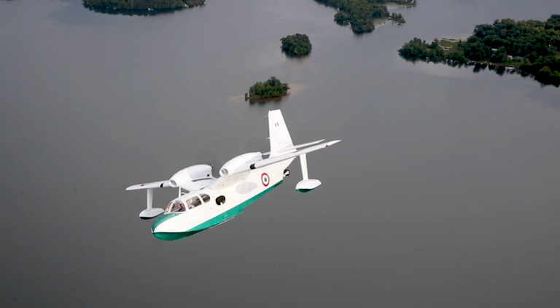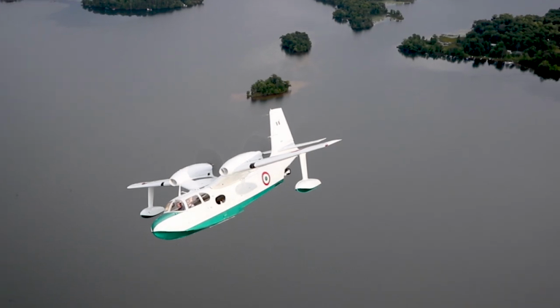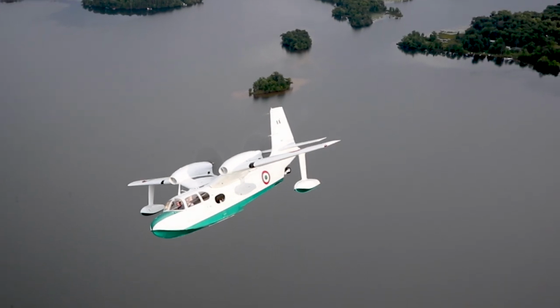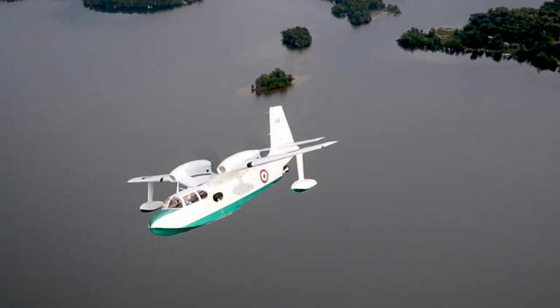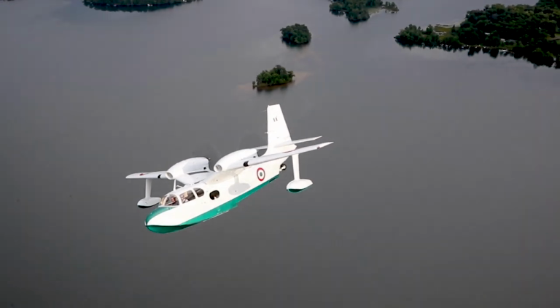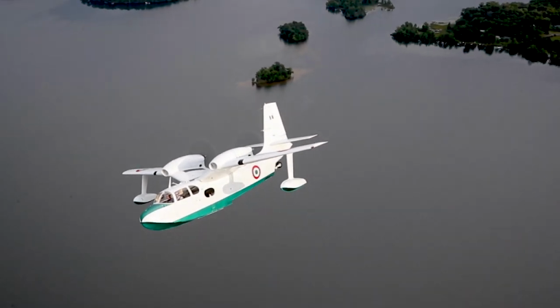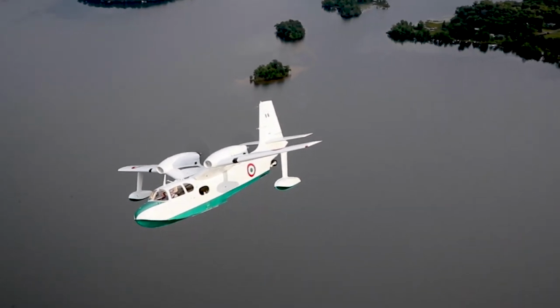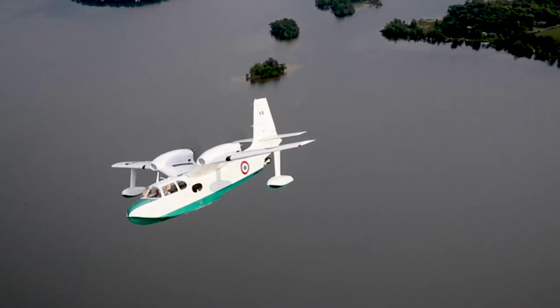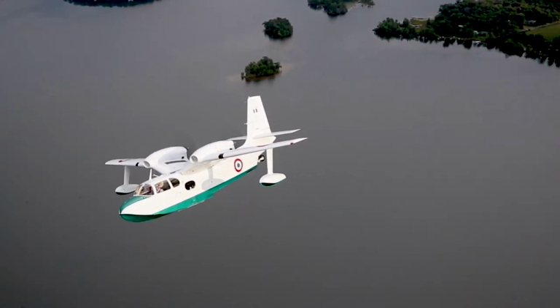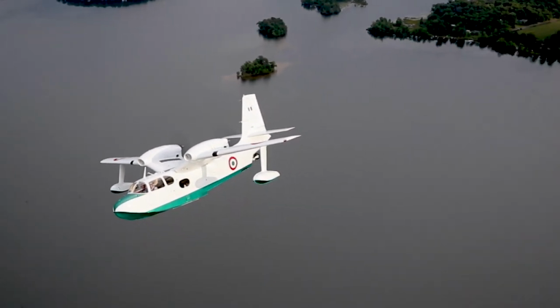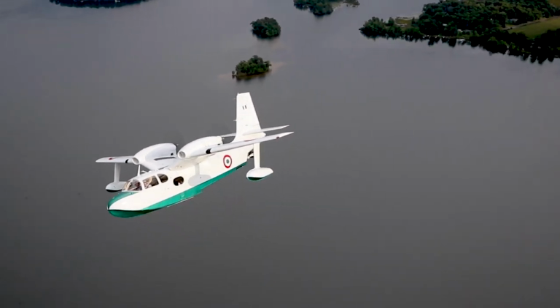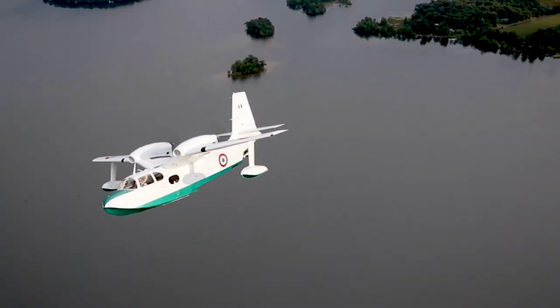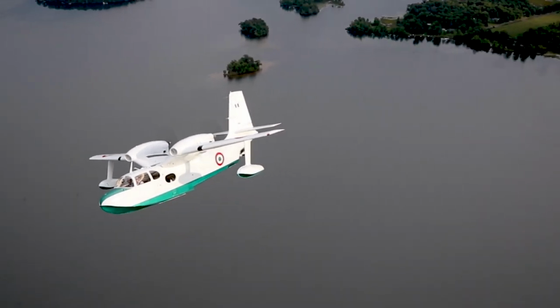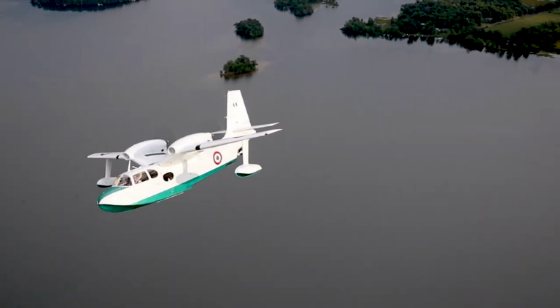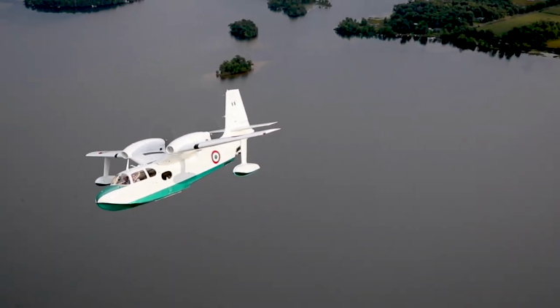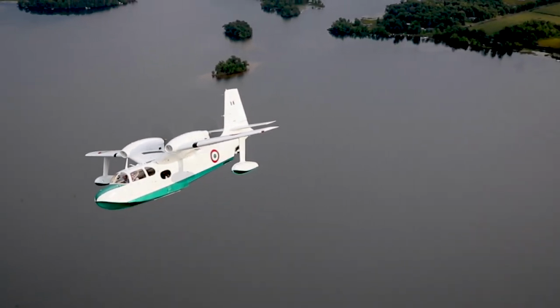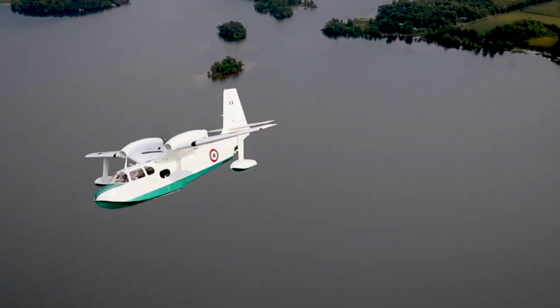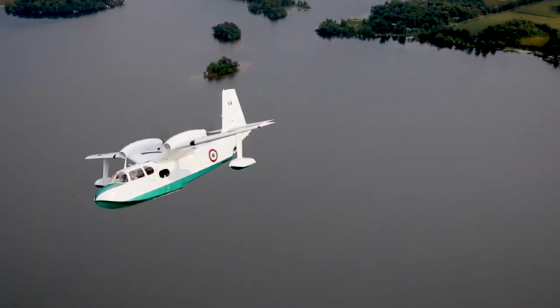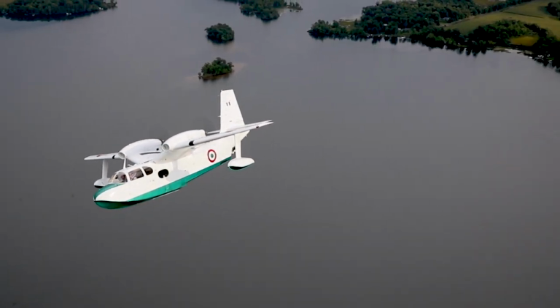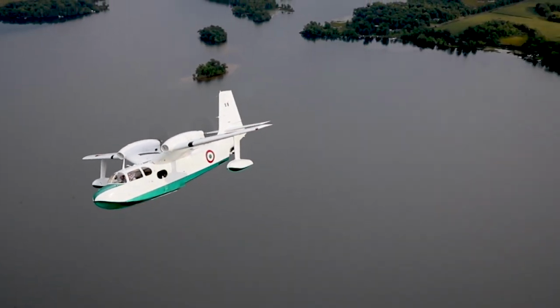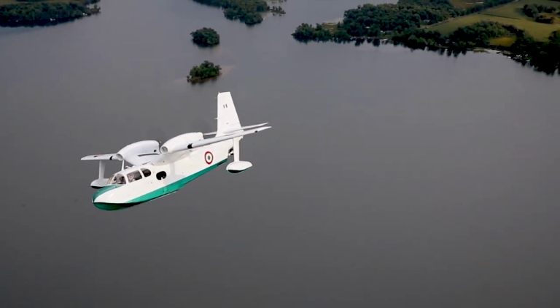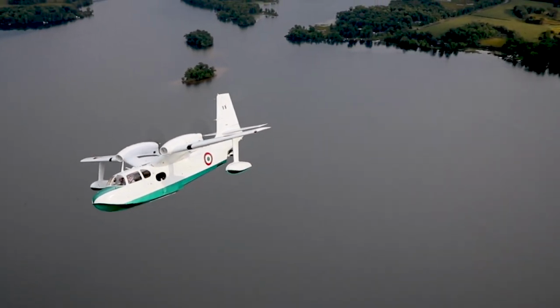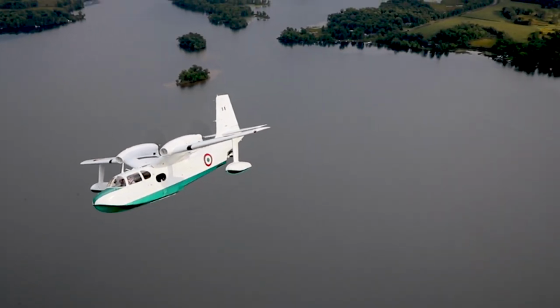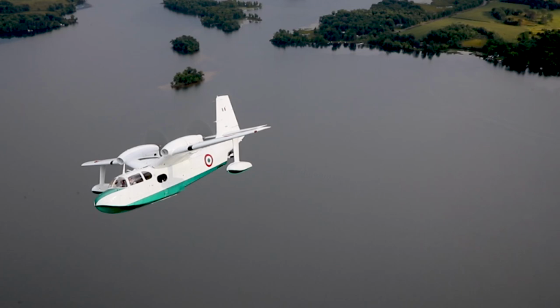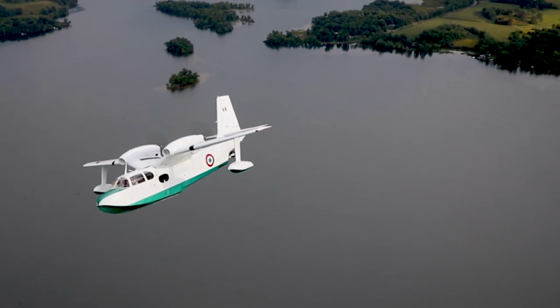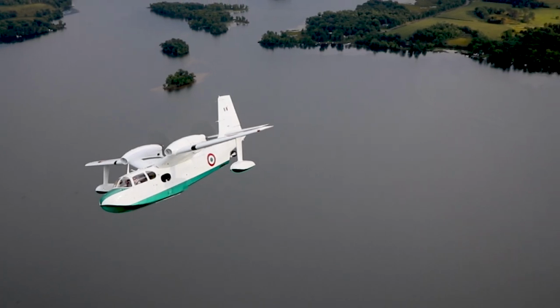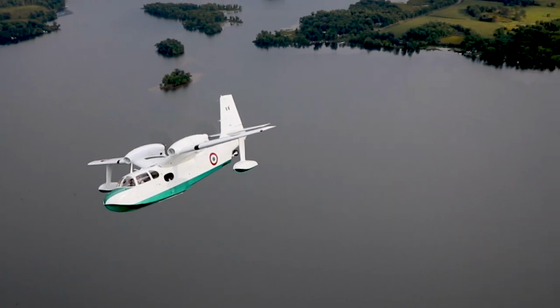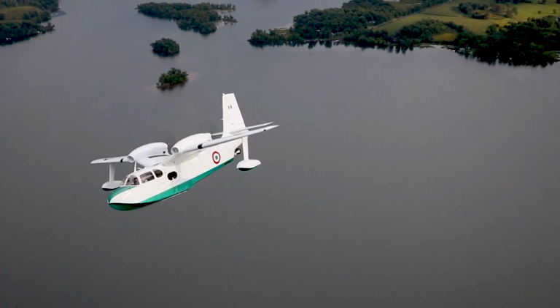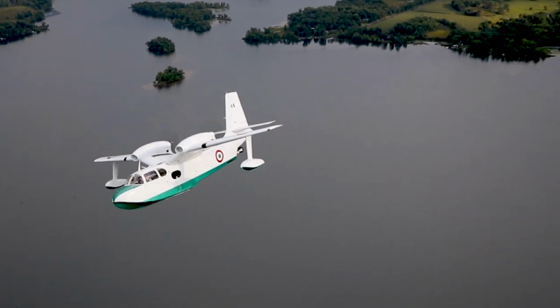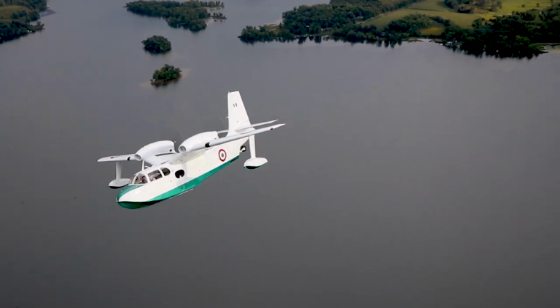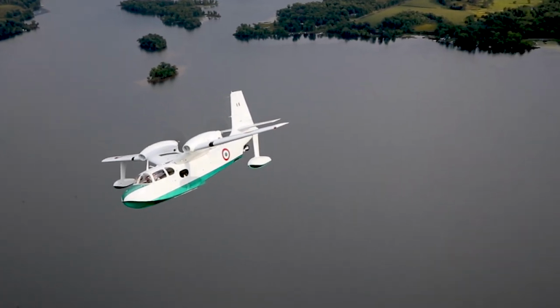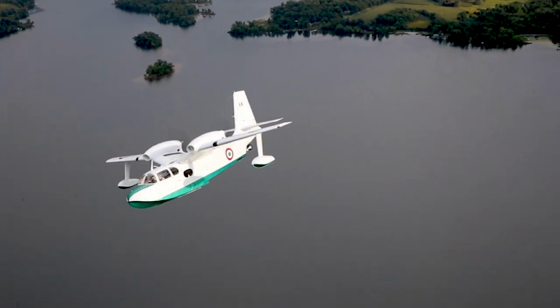Moore loves what this huge bird can do: a solid 140 knots in cruise, room for five, and it takes him into the backcountry.